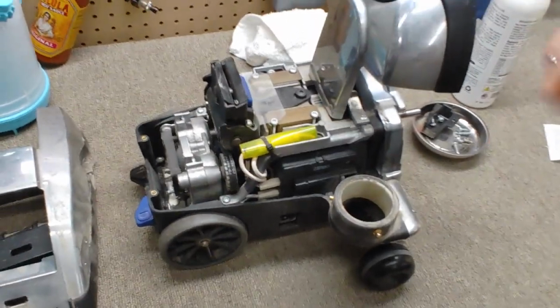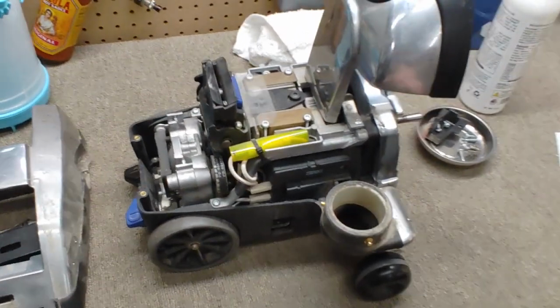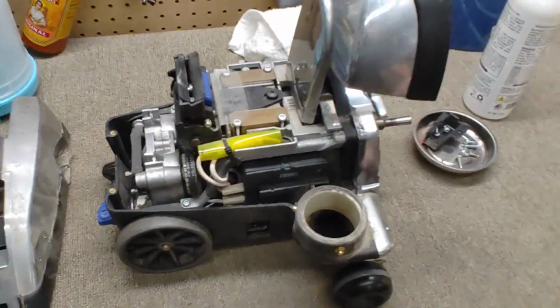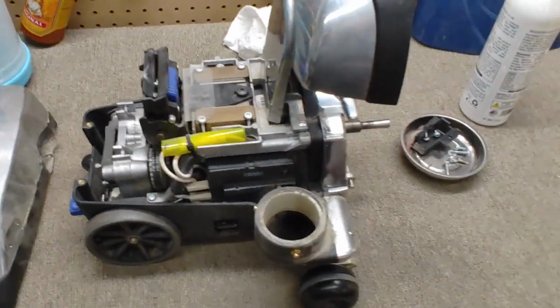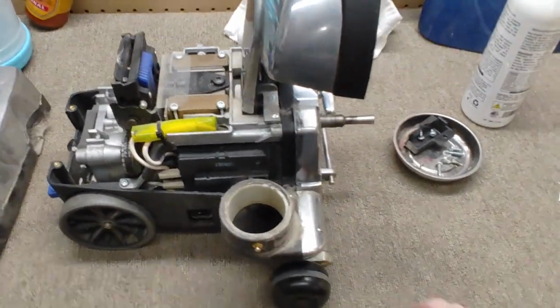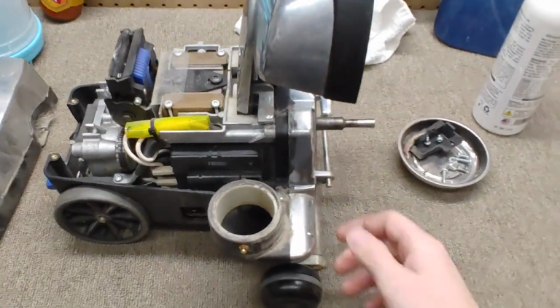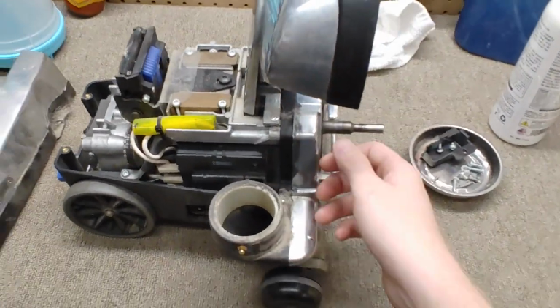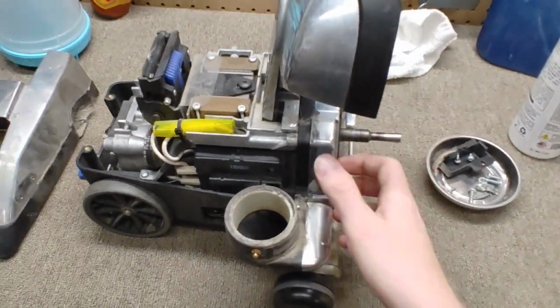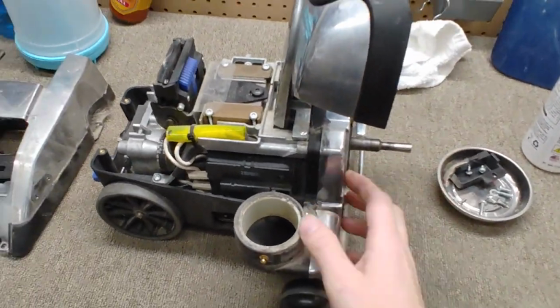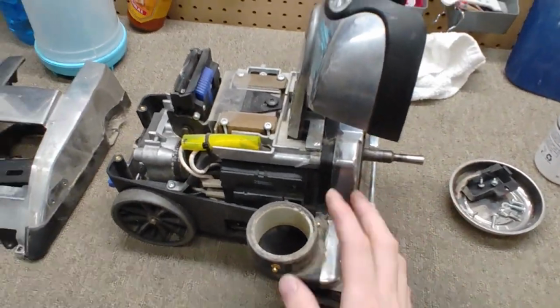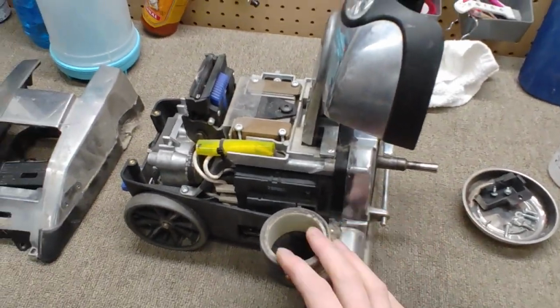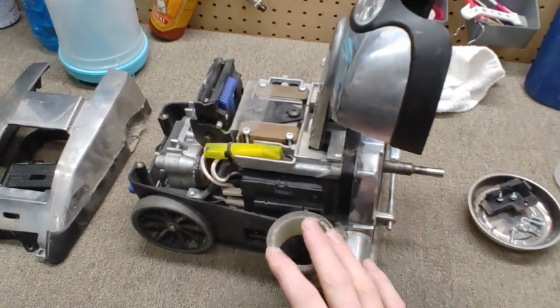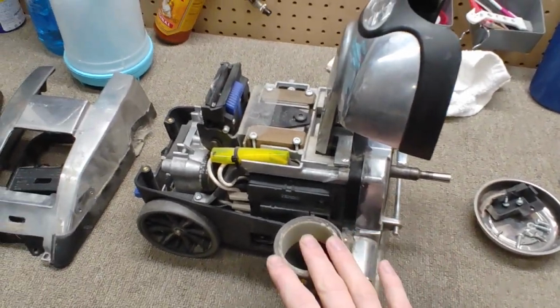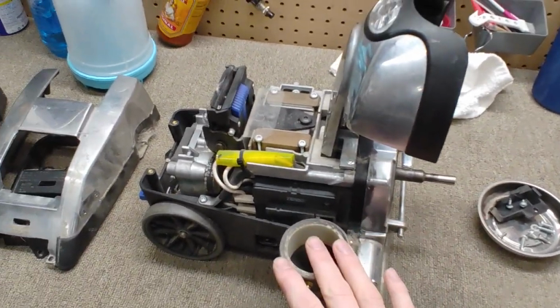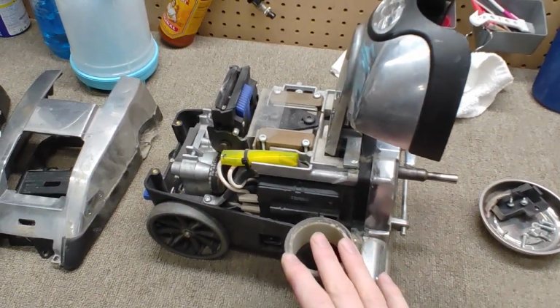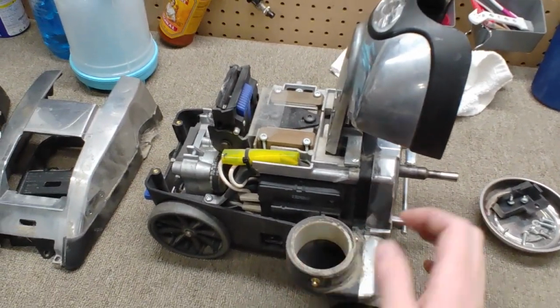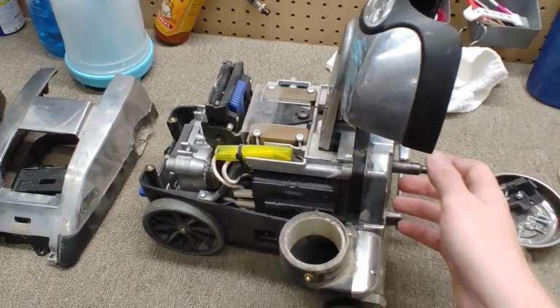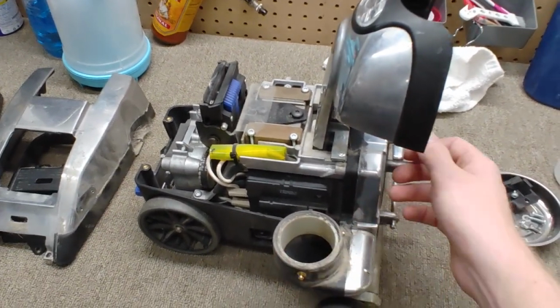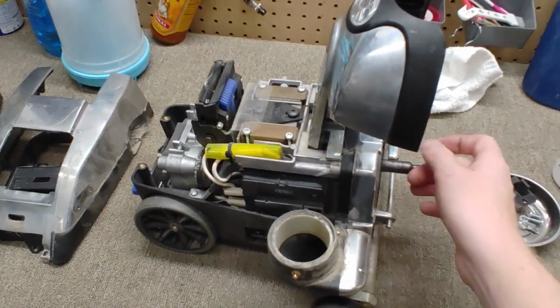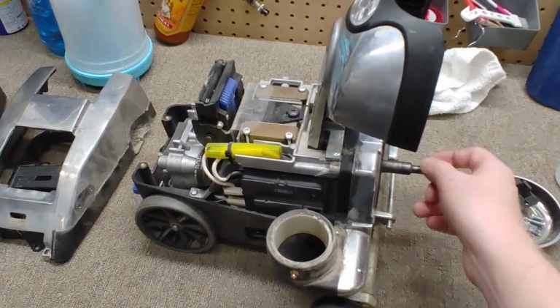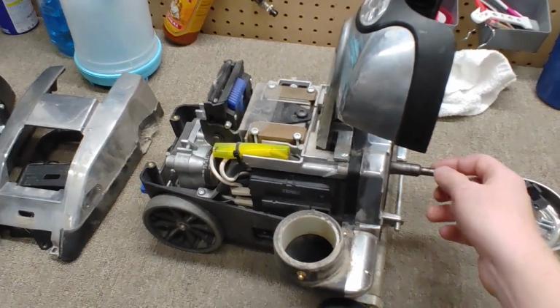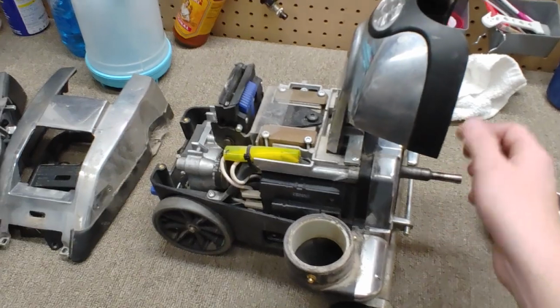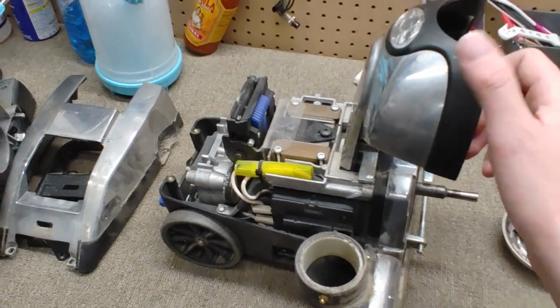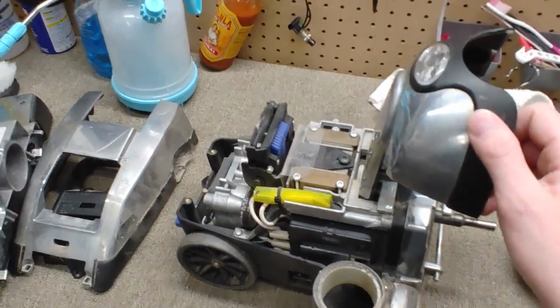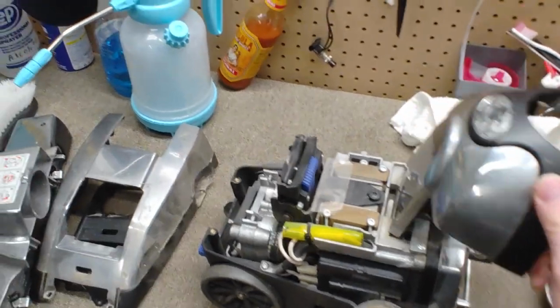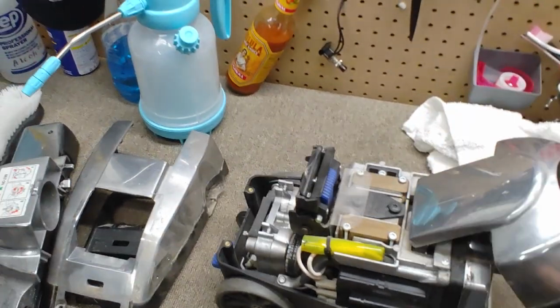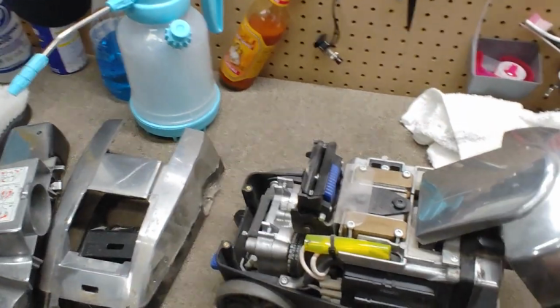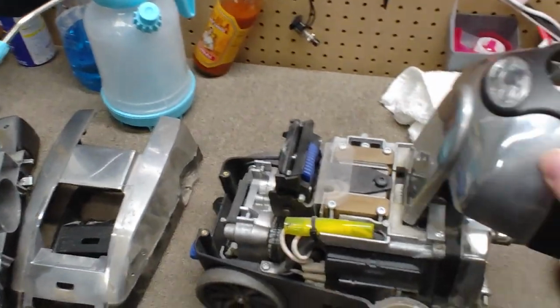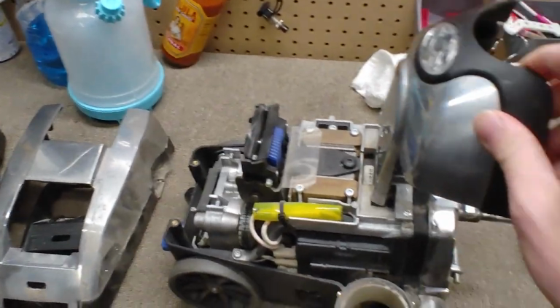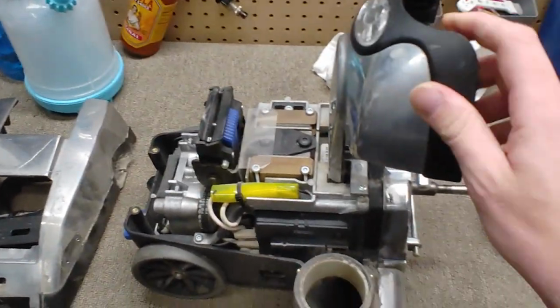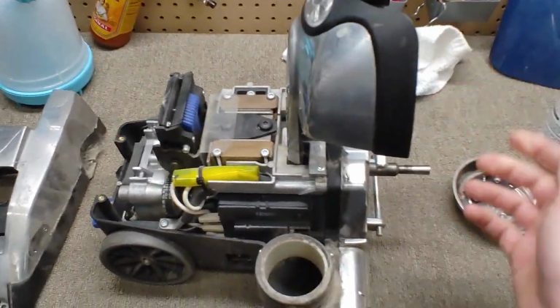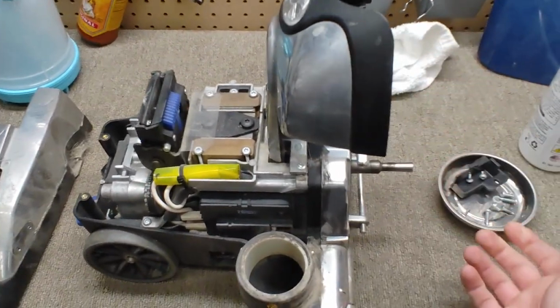Hey, greetings. So I have a 2018 Avalir 2. This is a G10D, whatever.